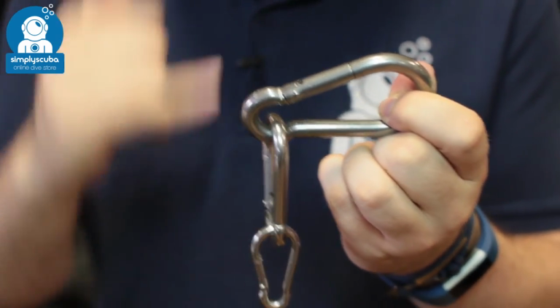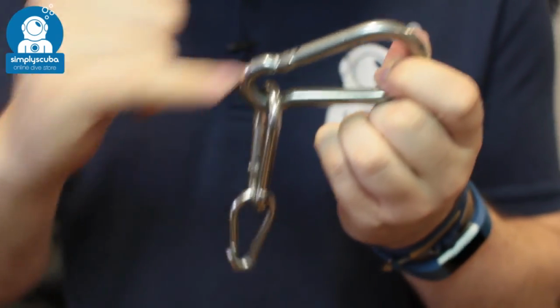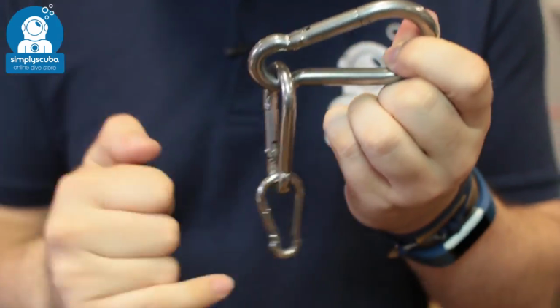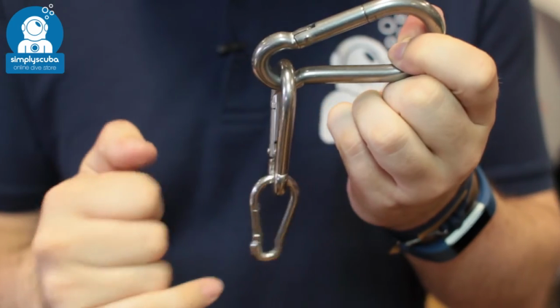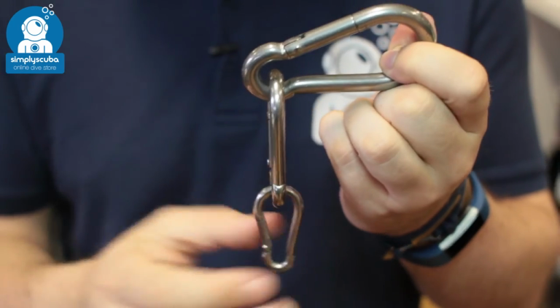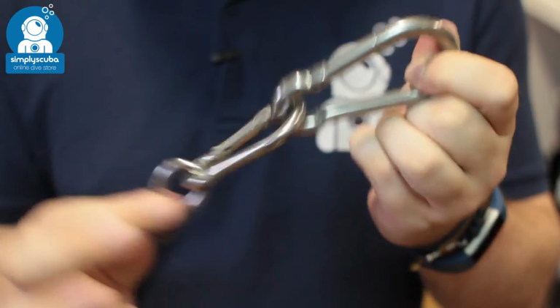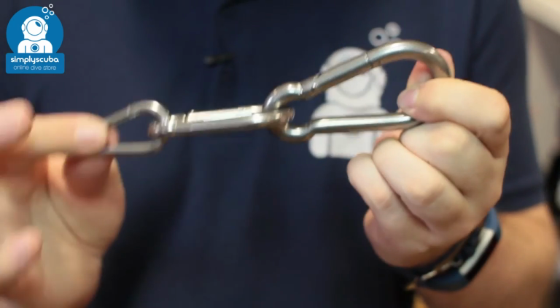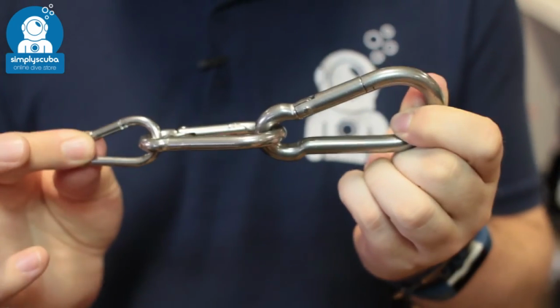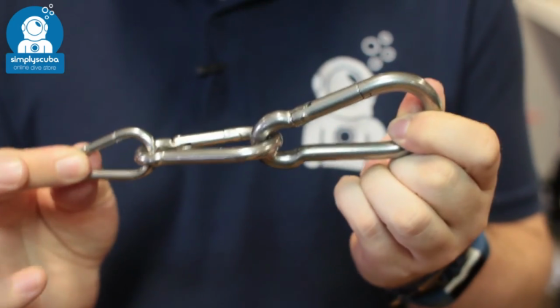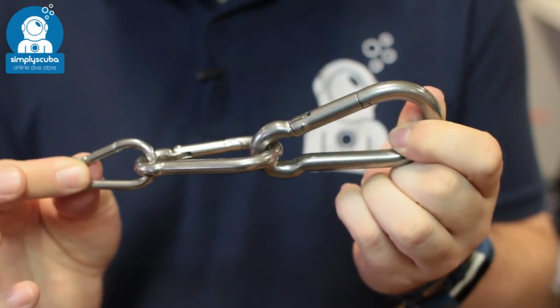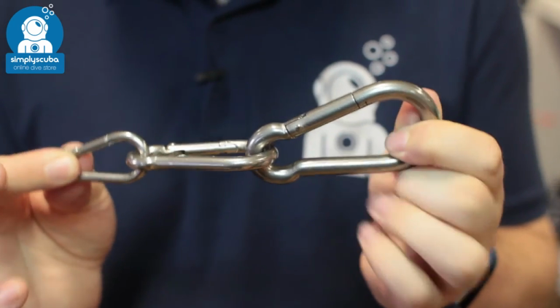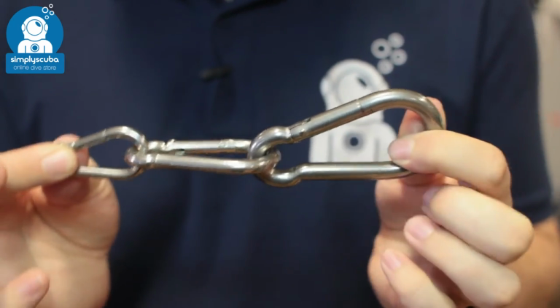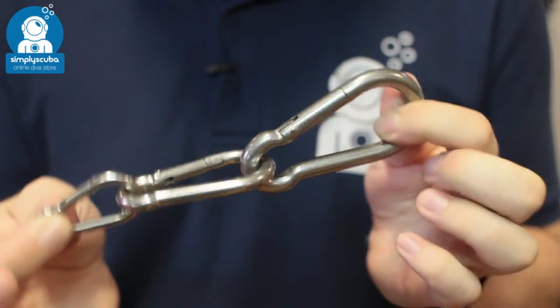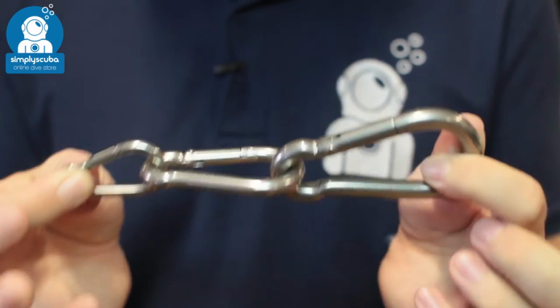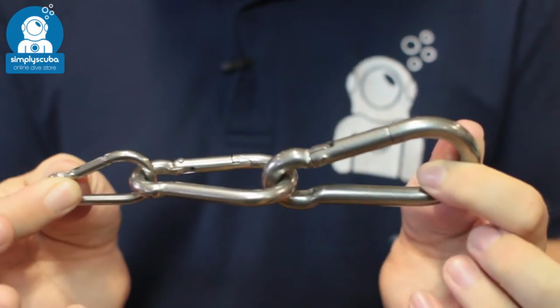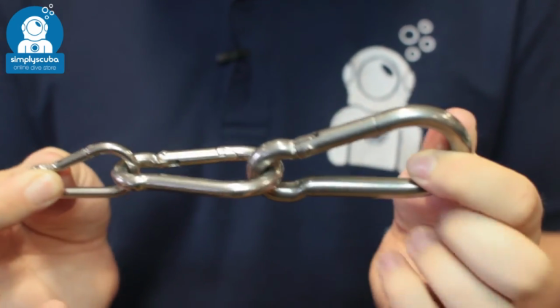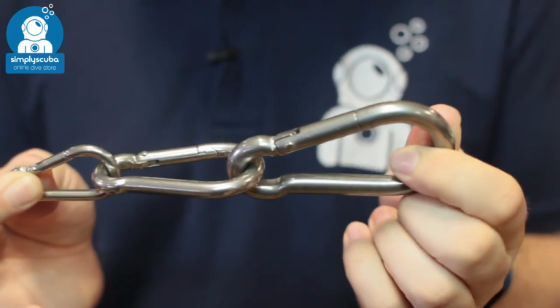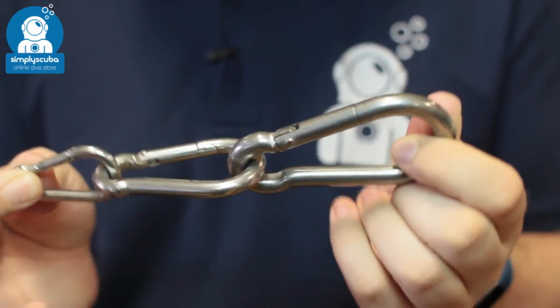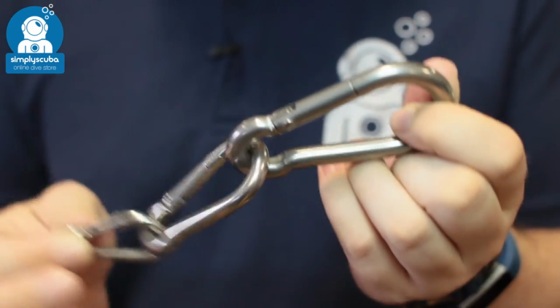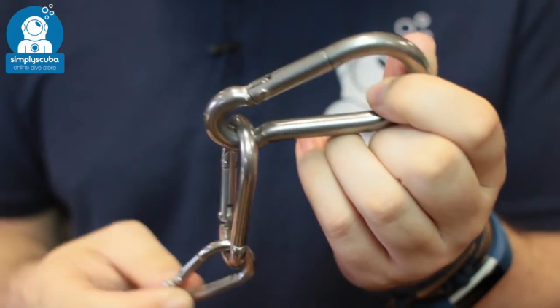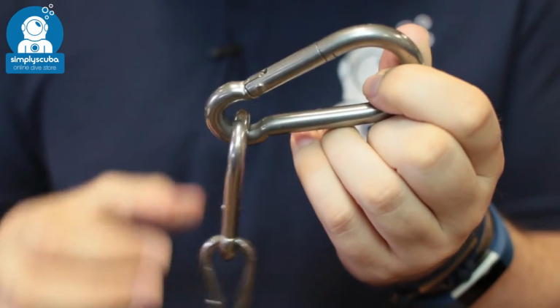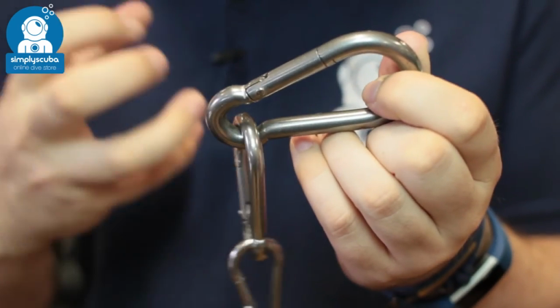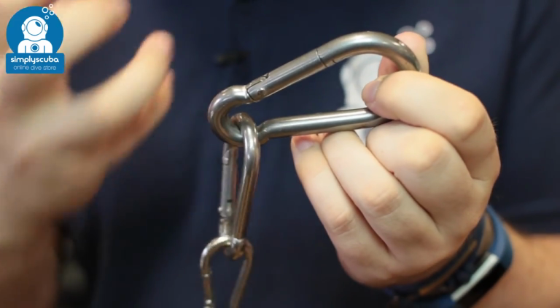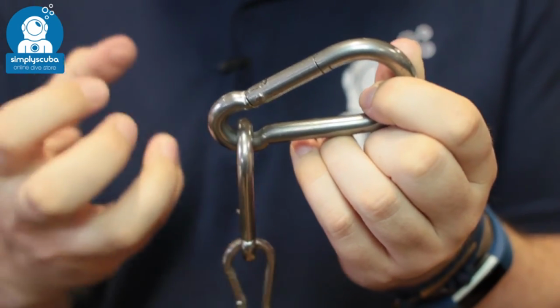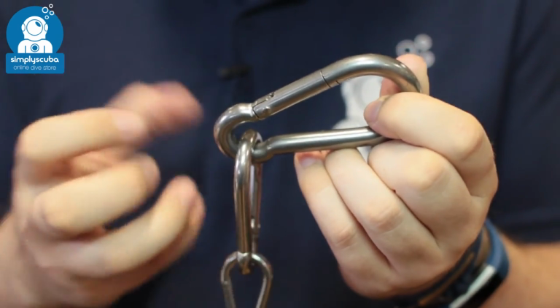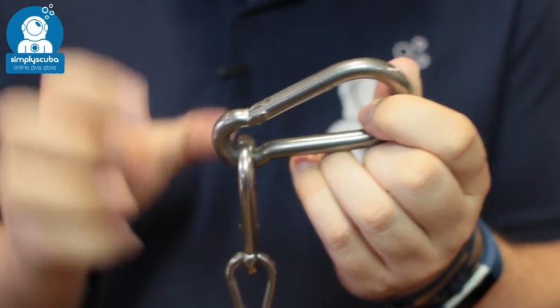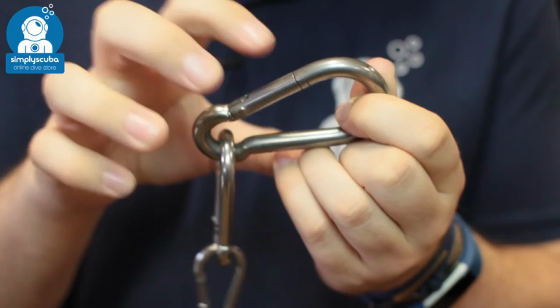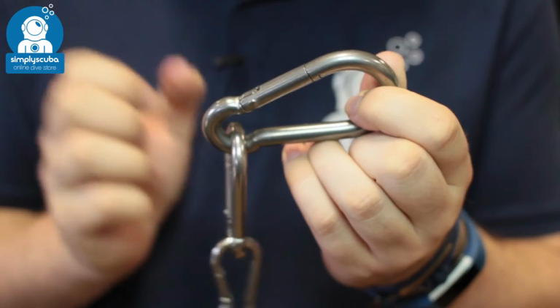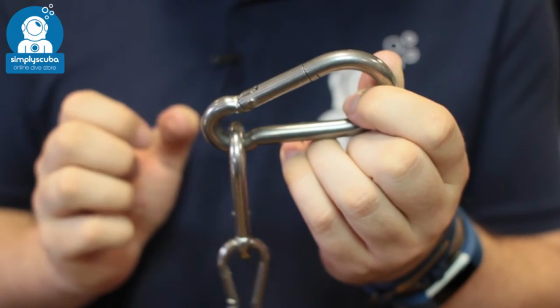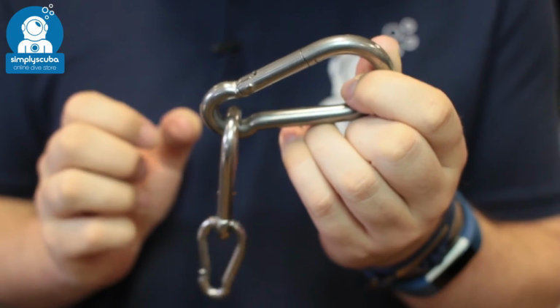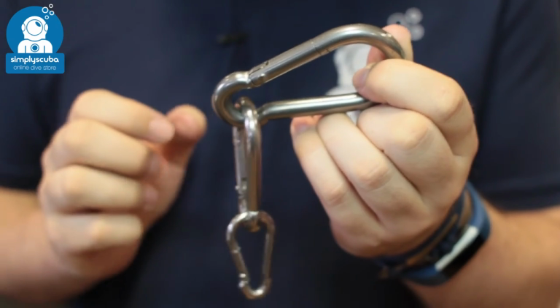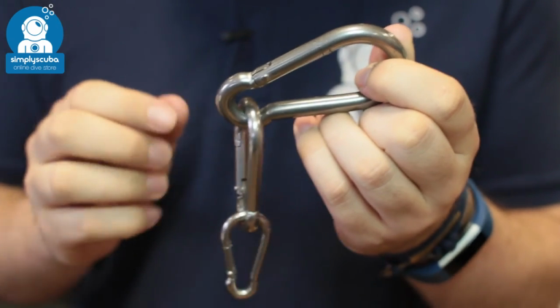Three different sizes, three different strengths depending on what you need them for. If you need more strength then go for the larger ones.